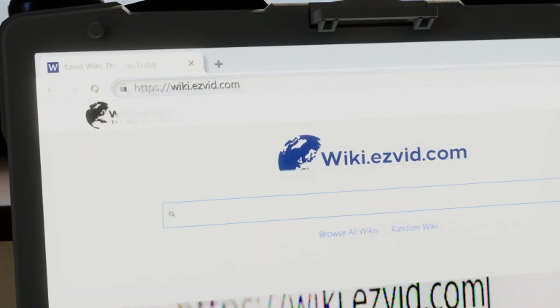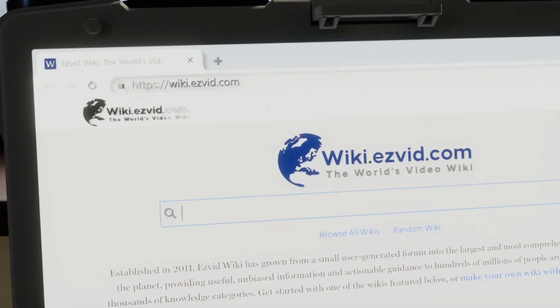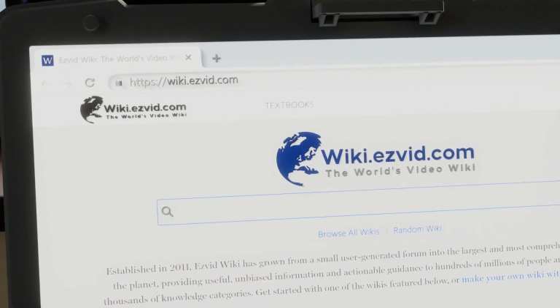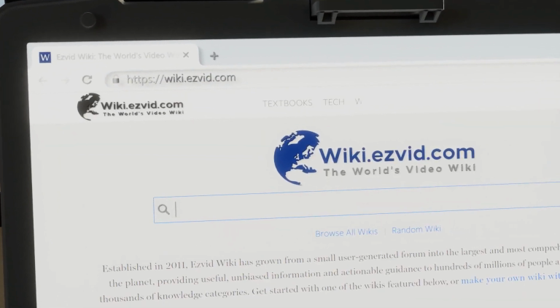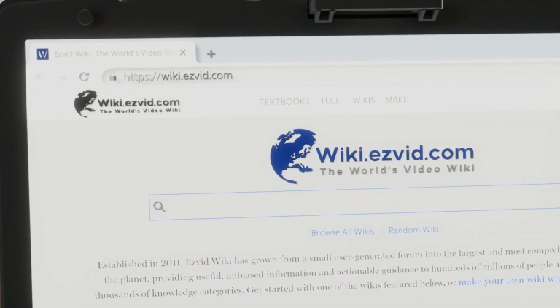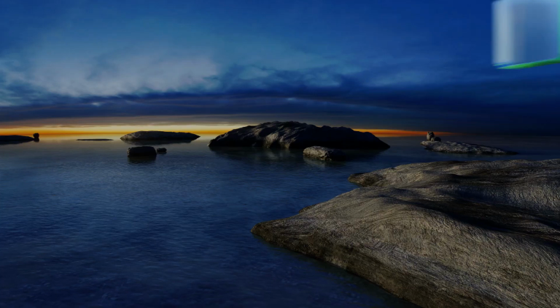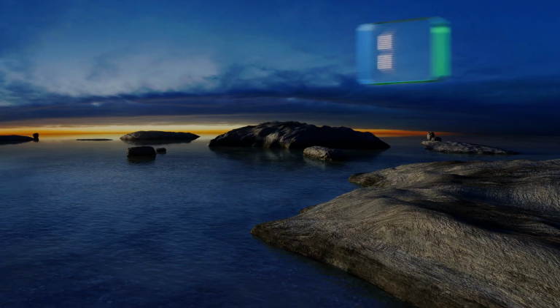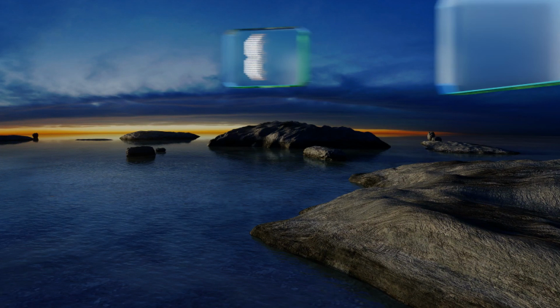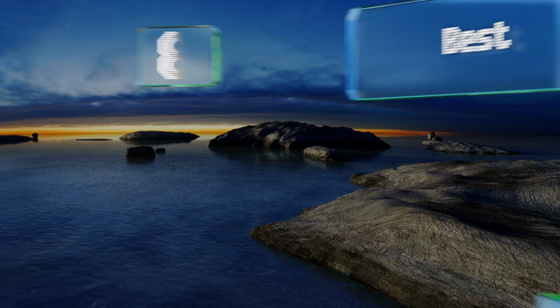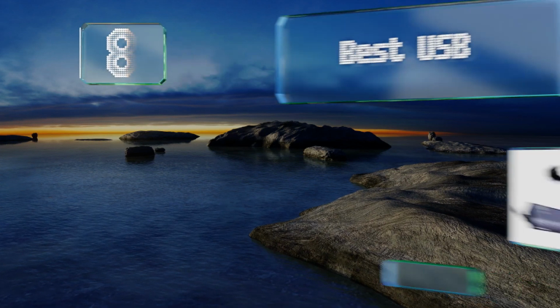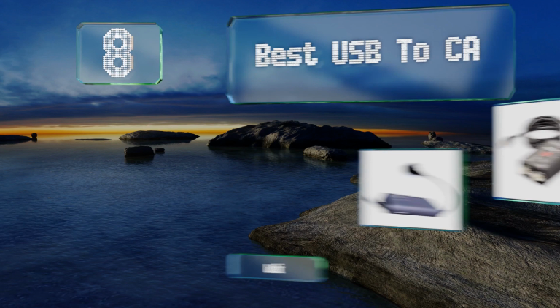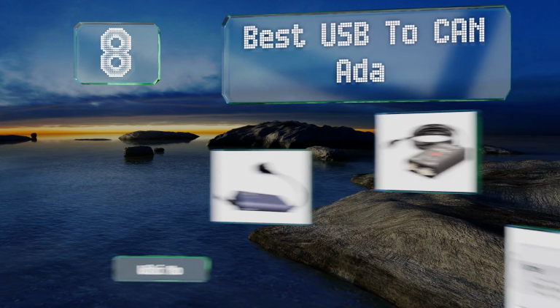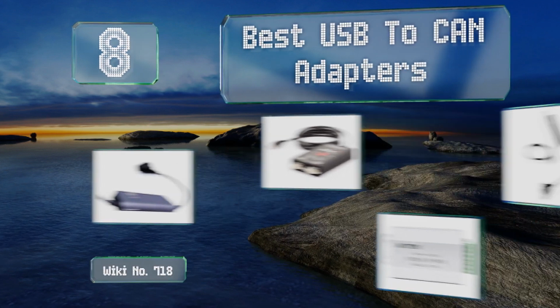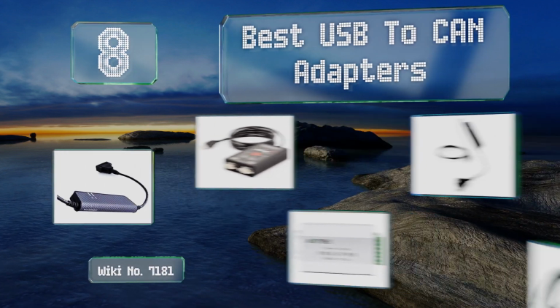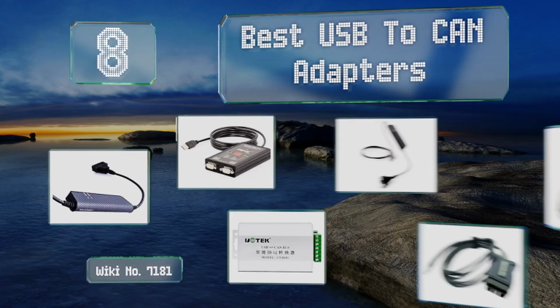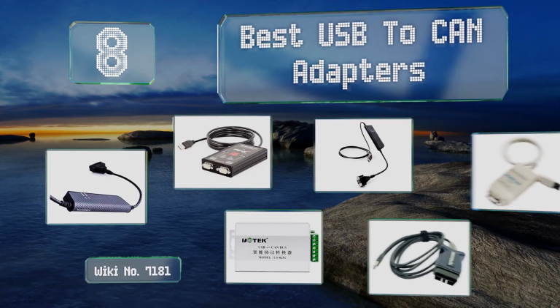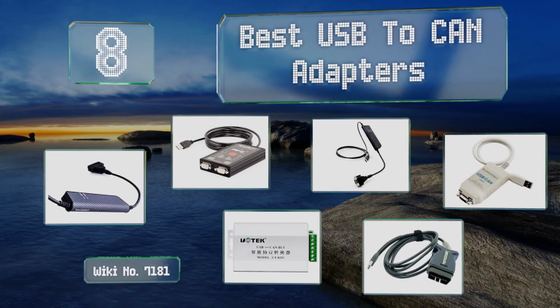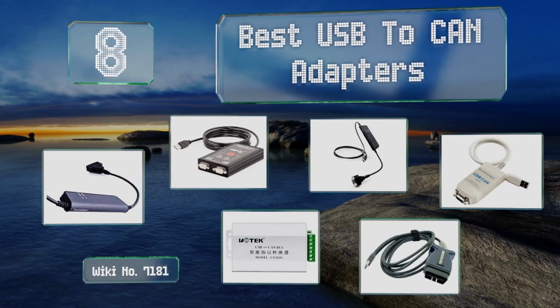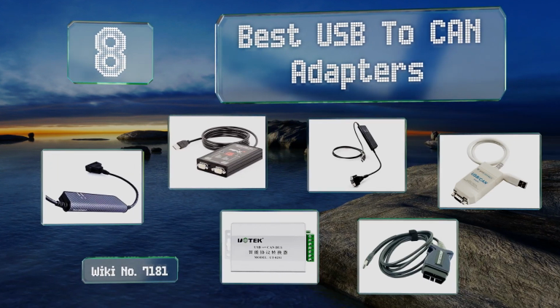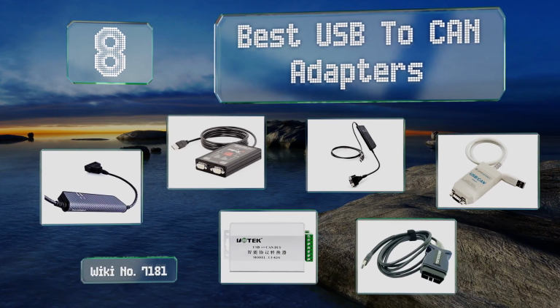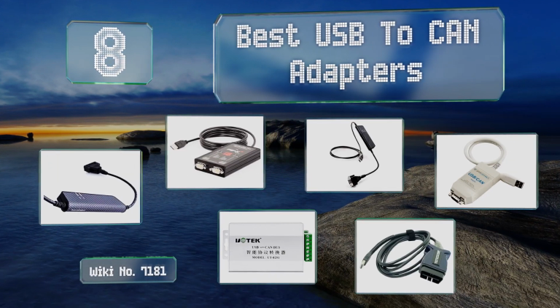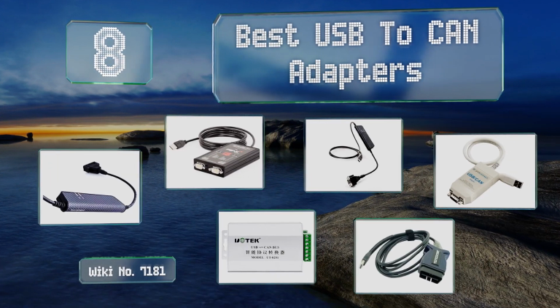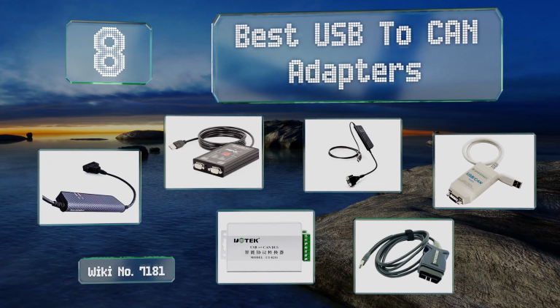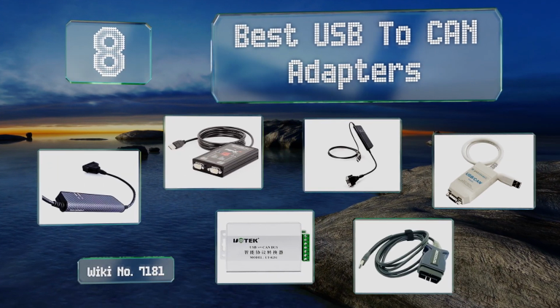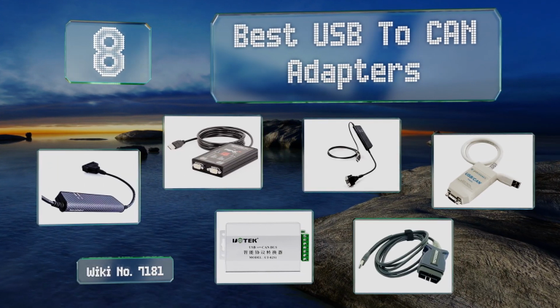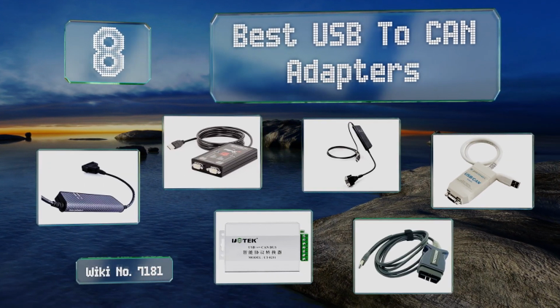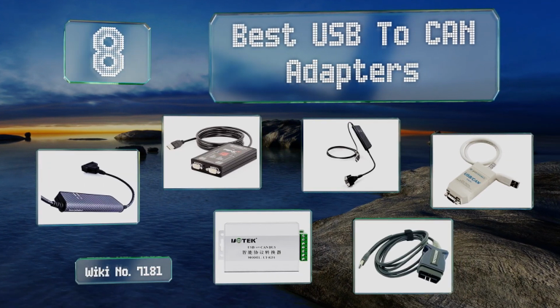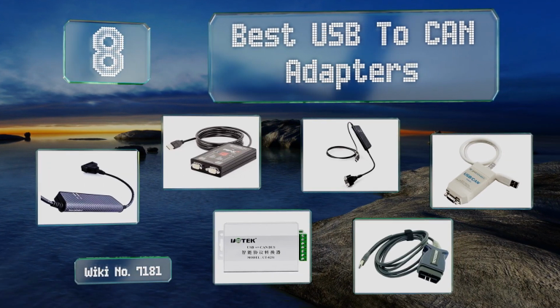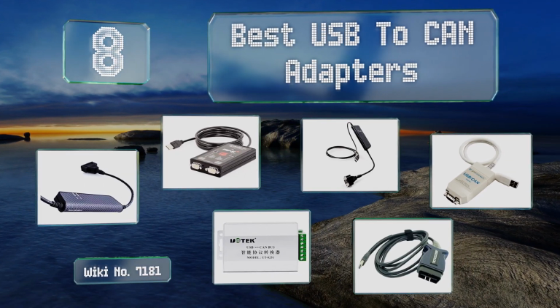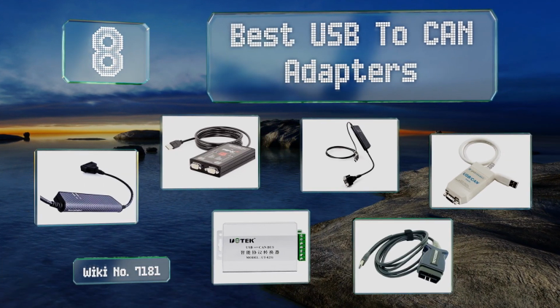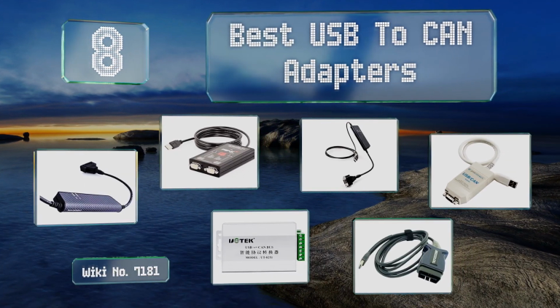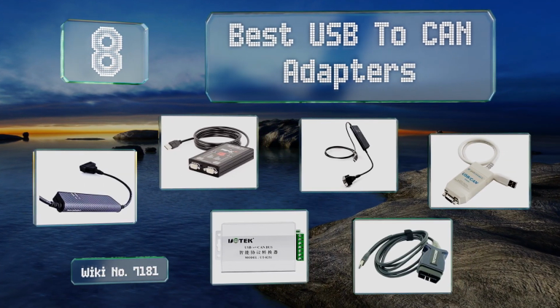EasyVid presents the eight best USB to CAN adapters. Let's get started with the list.